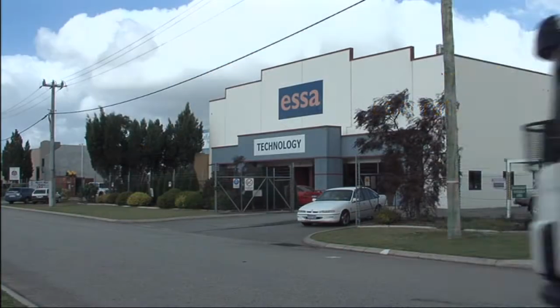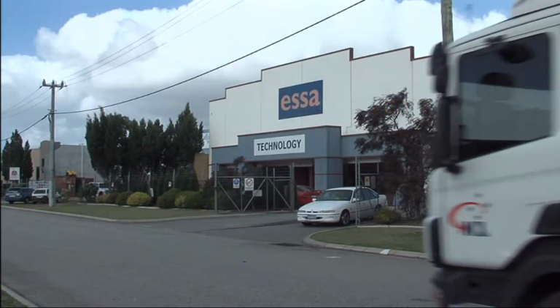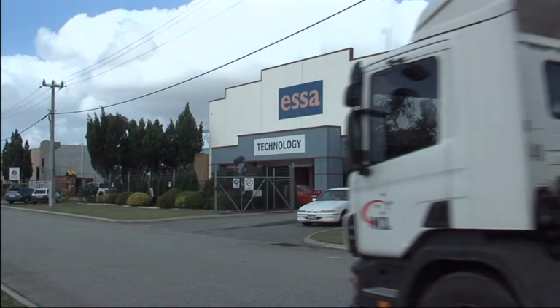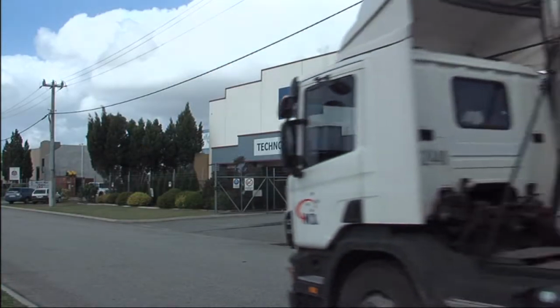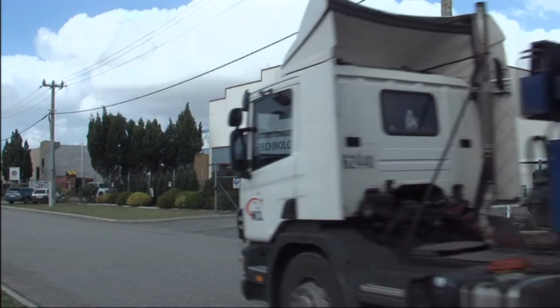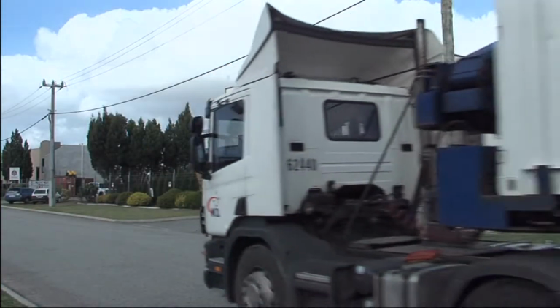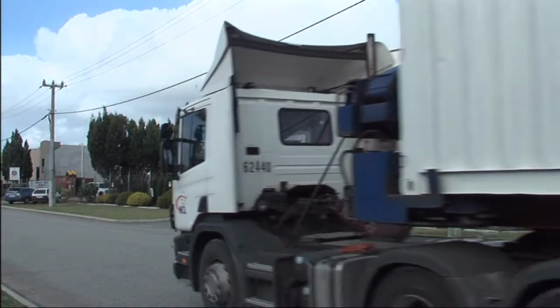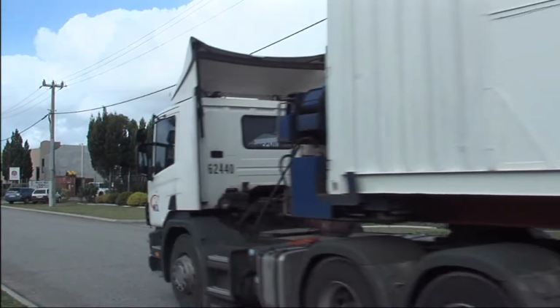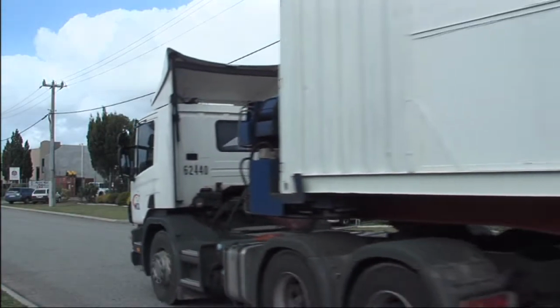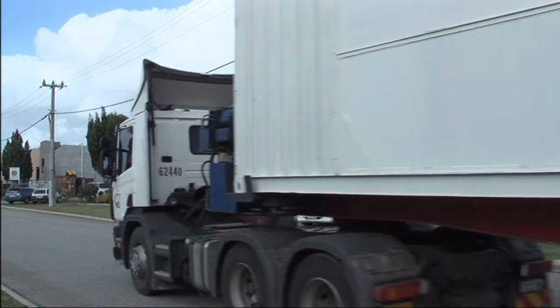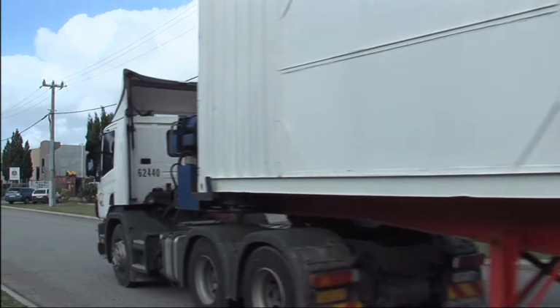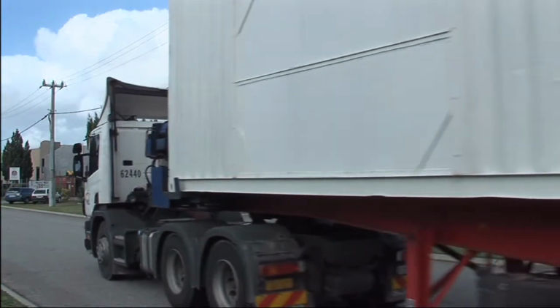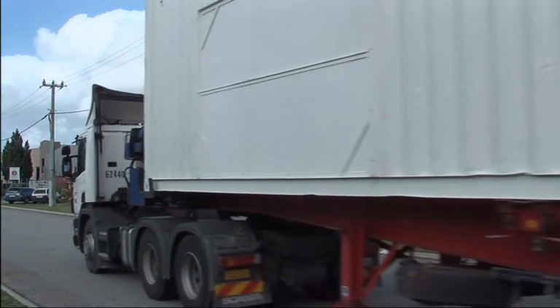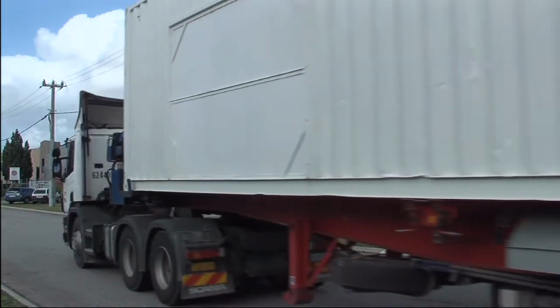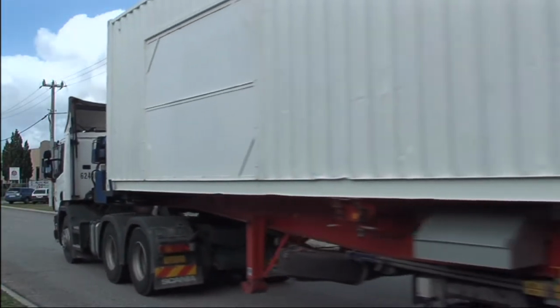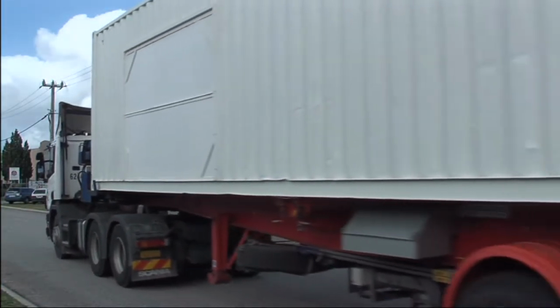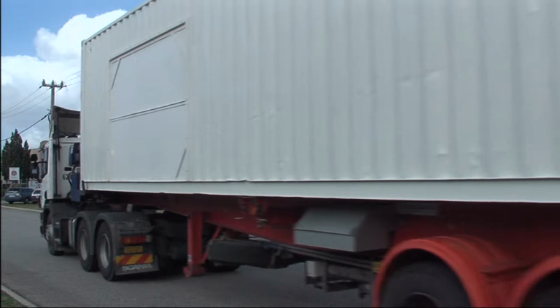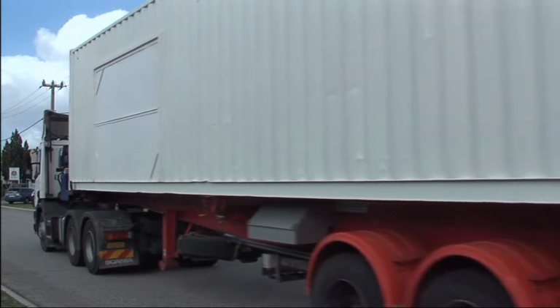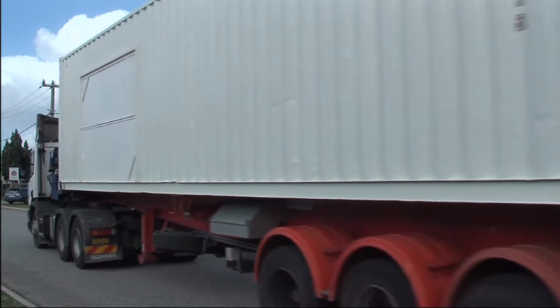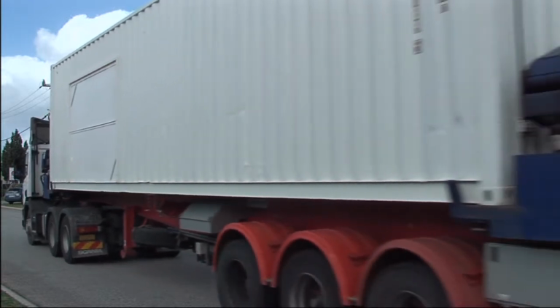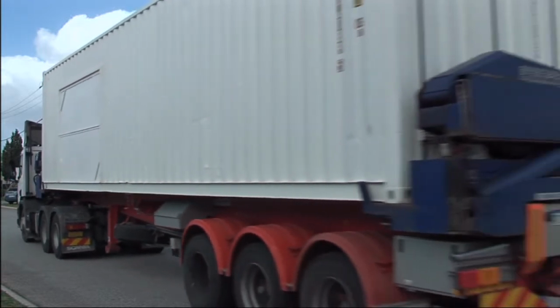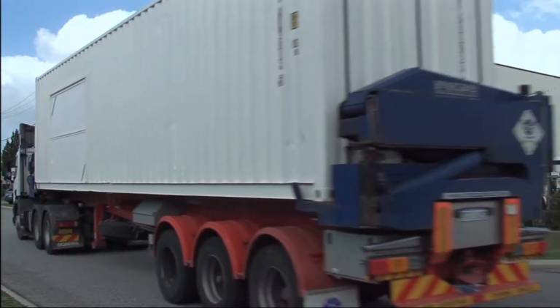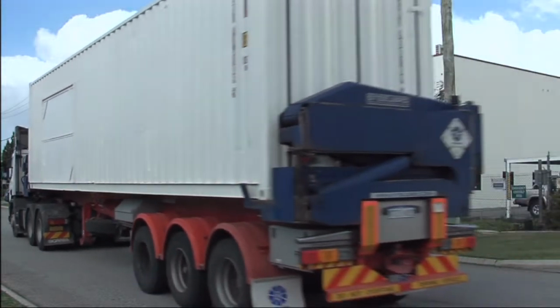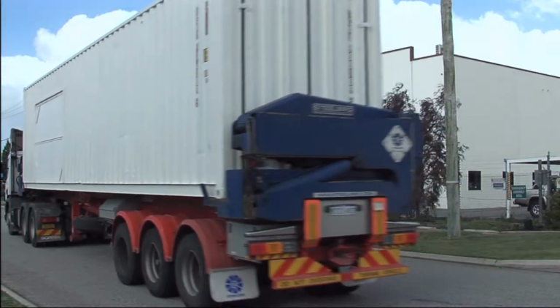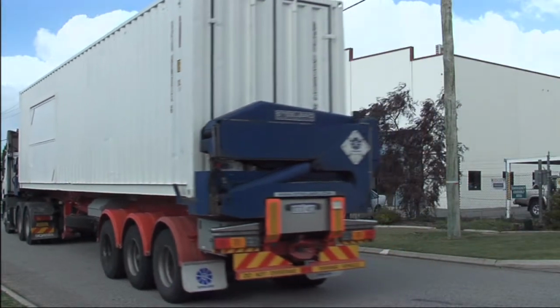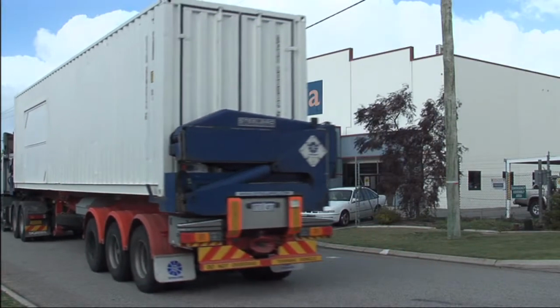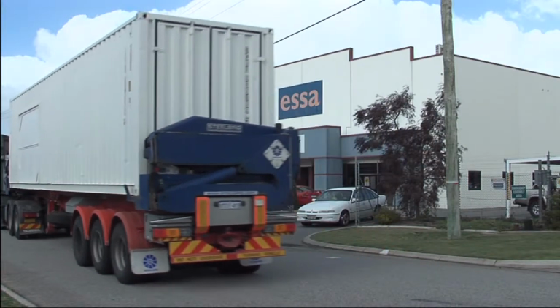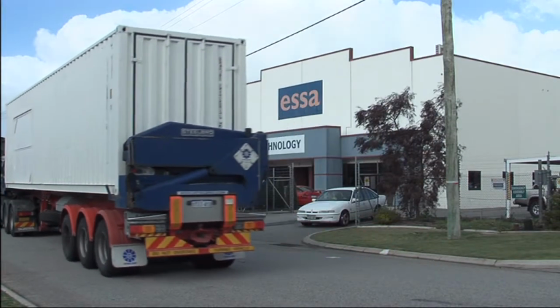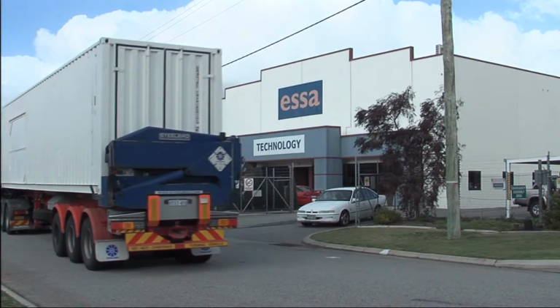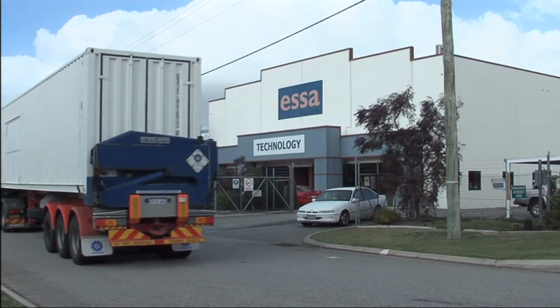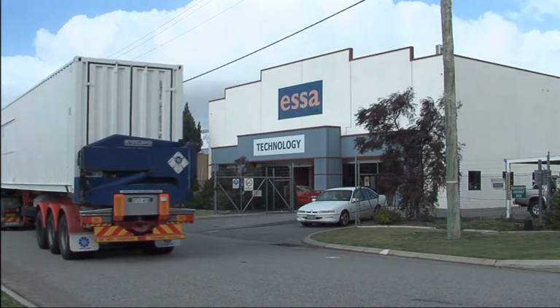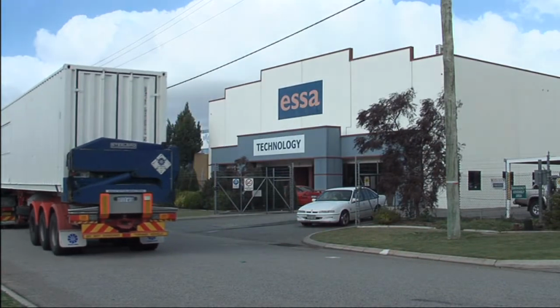The containerised laboratory from ESSA Australia — a simple, robust and cost-effective field sampling solution.